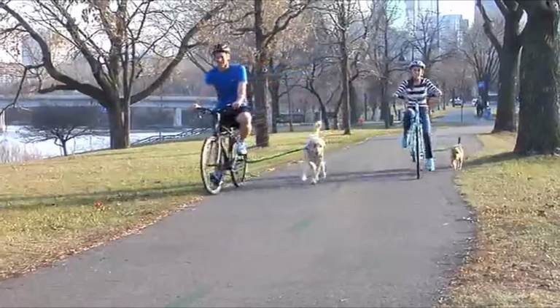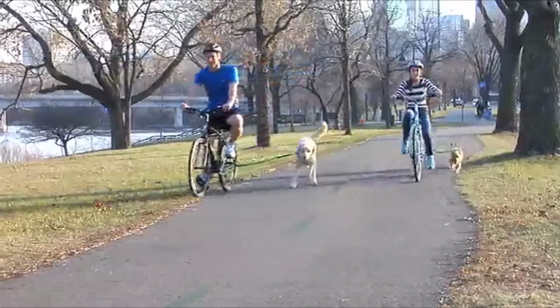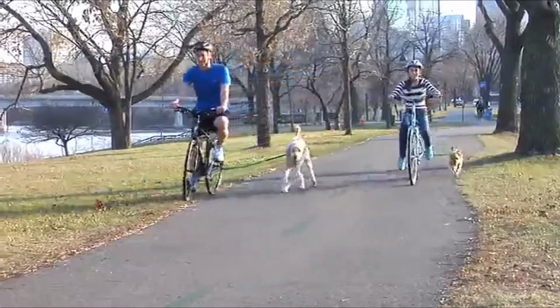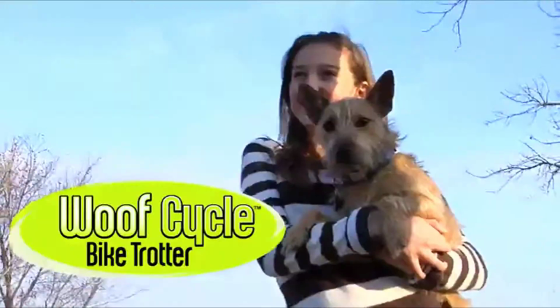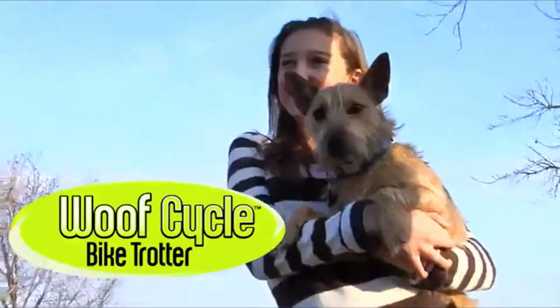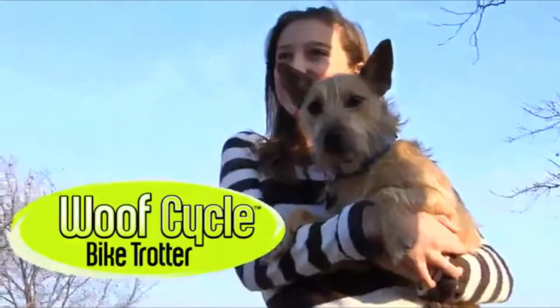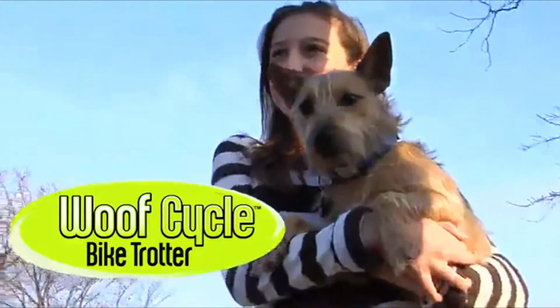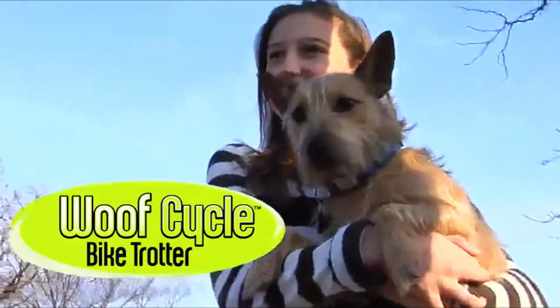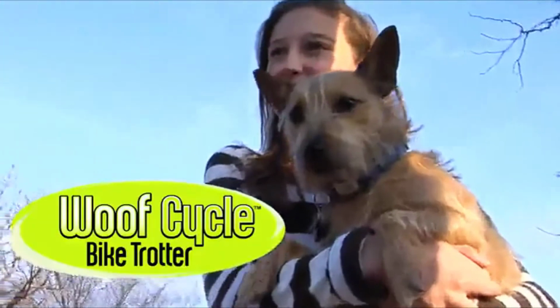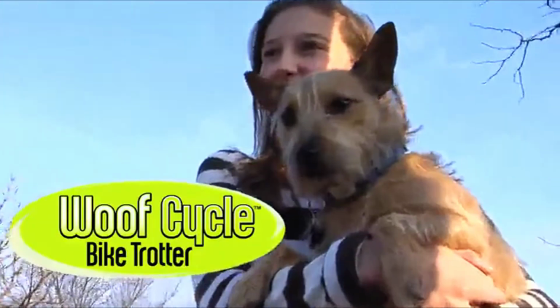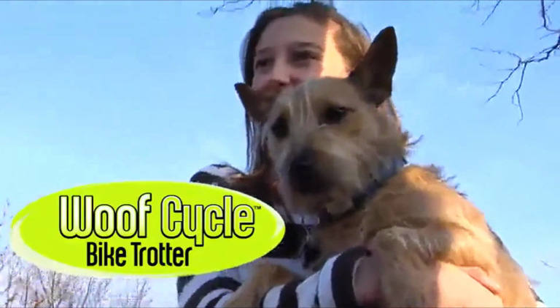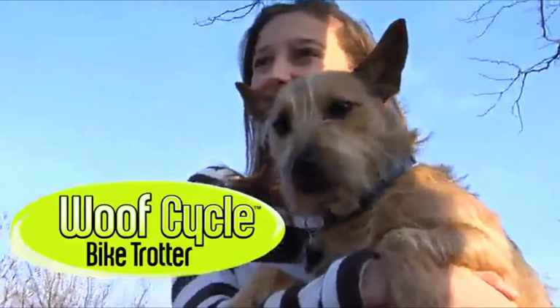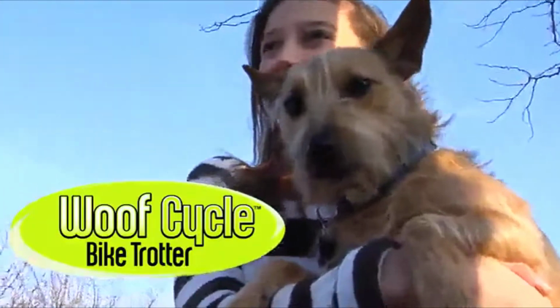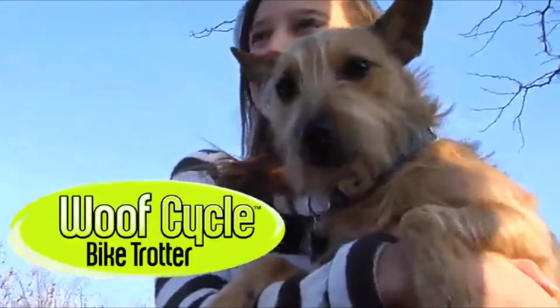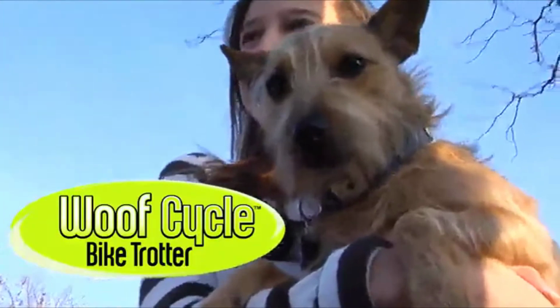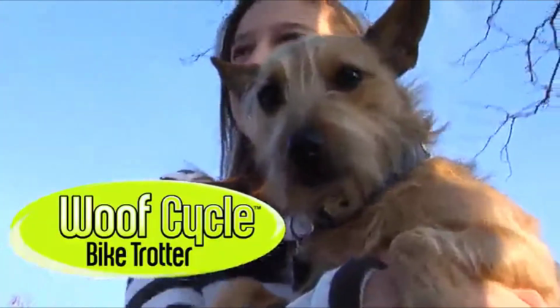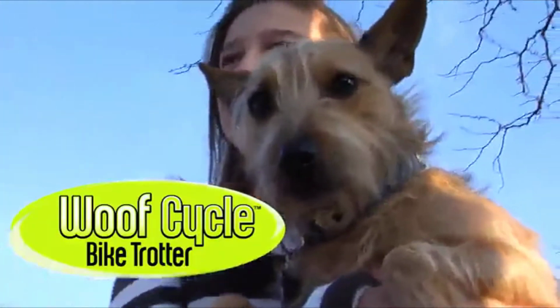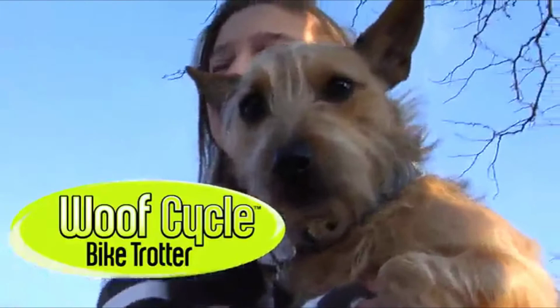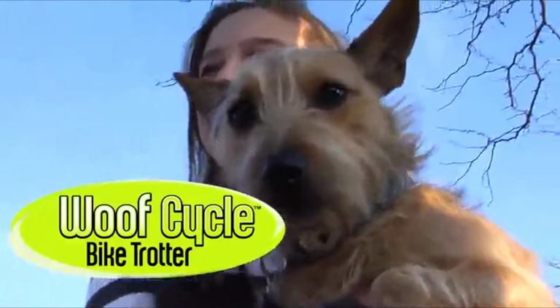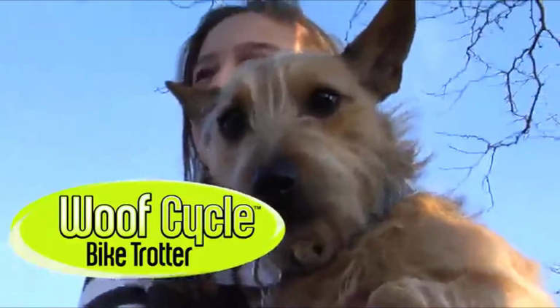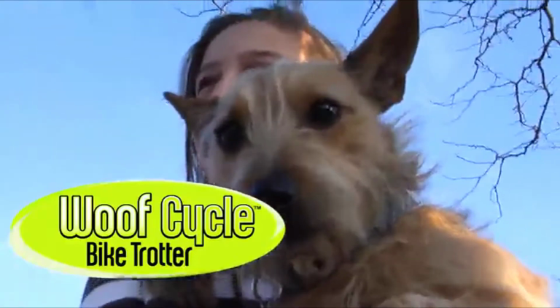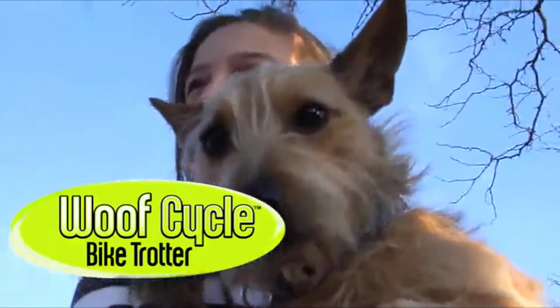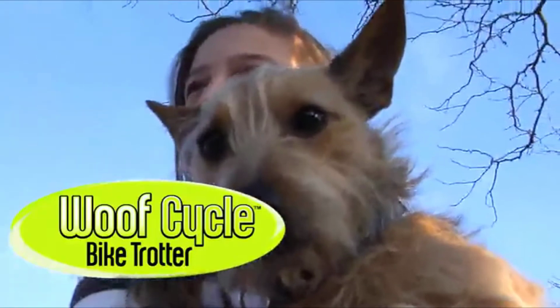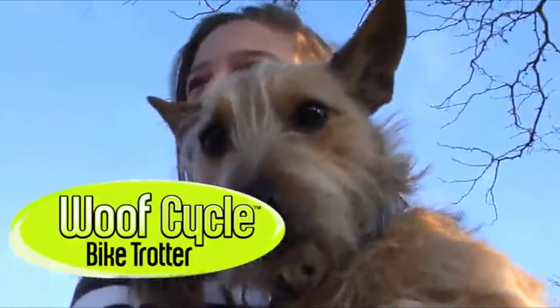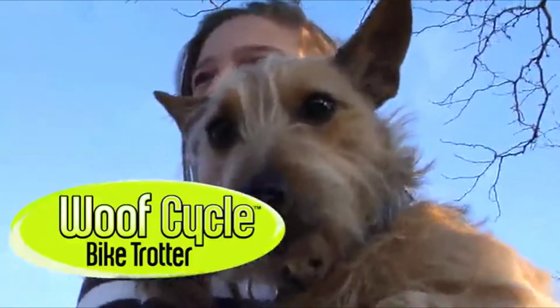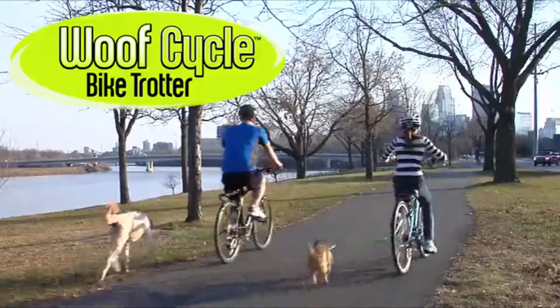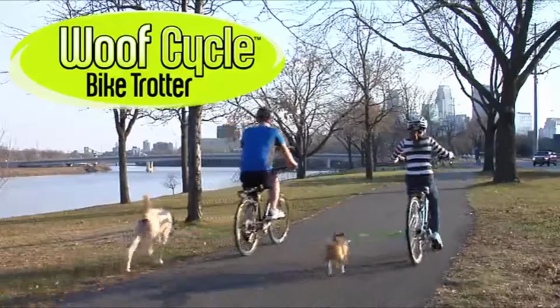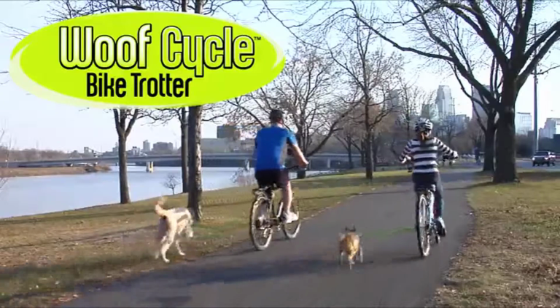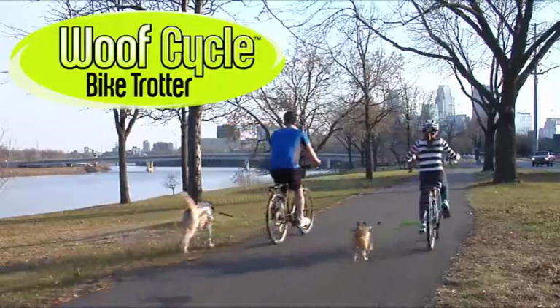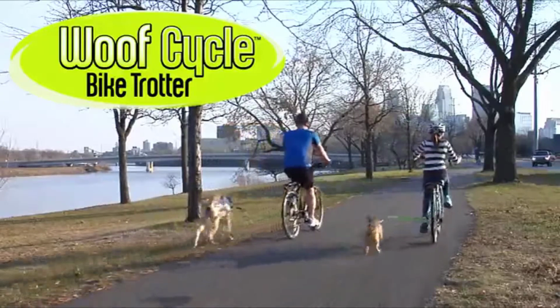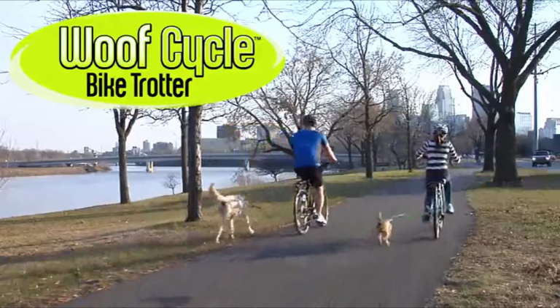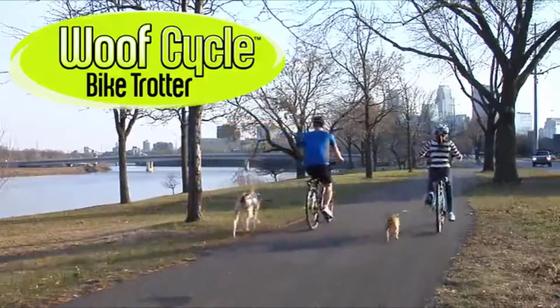Wolf Cycle — the dog-loving cyclist's best friend.